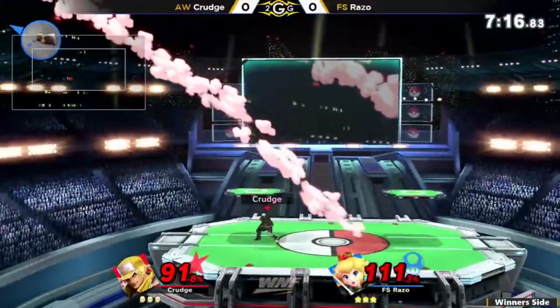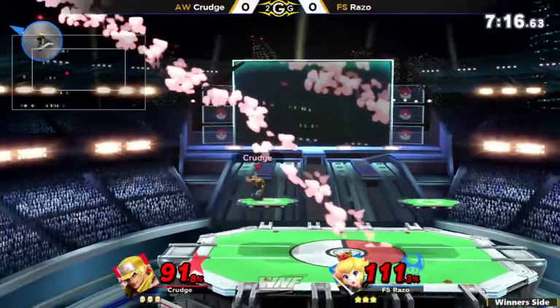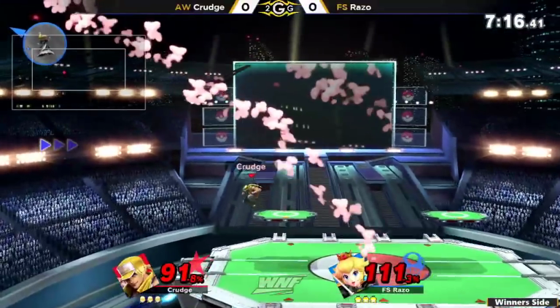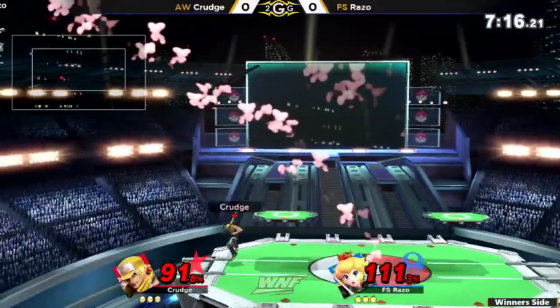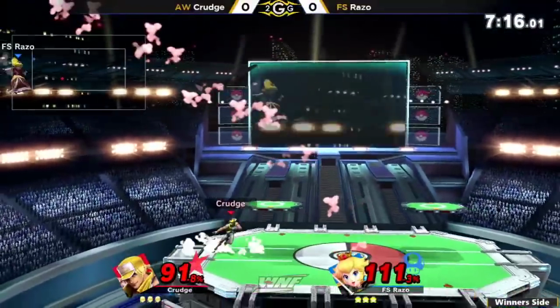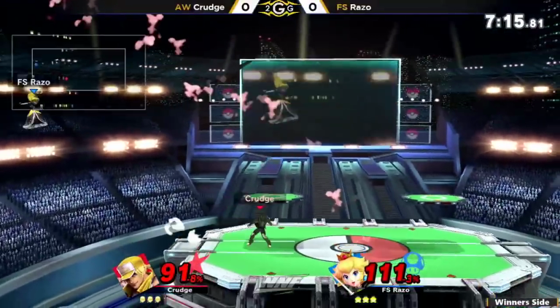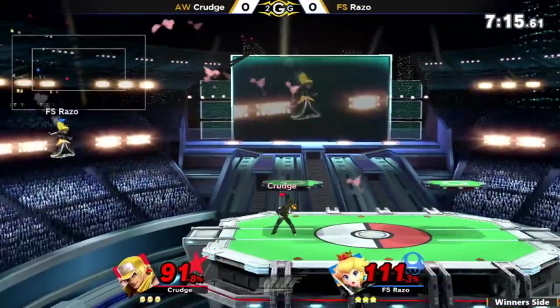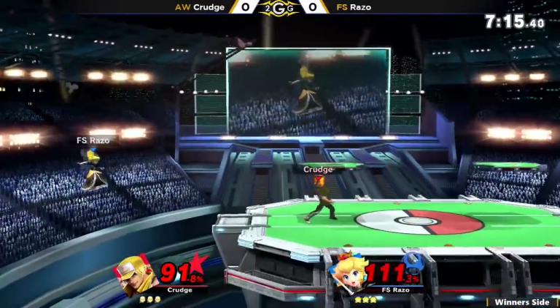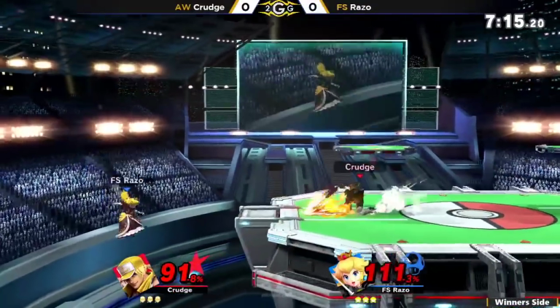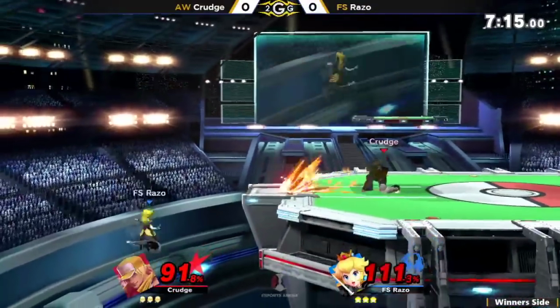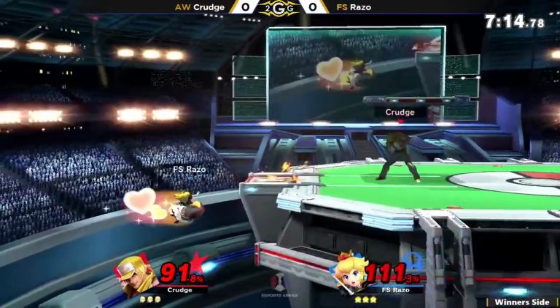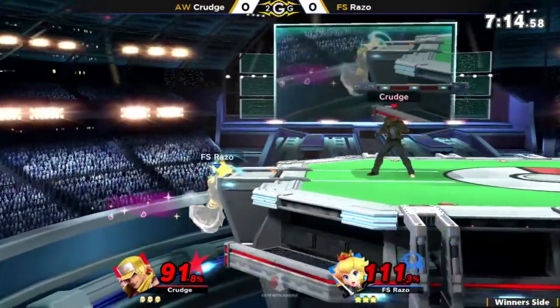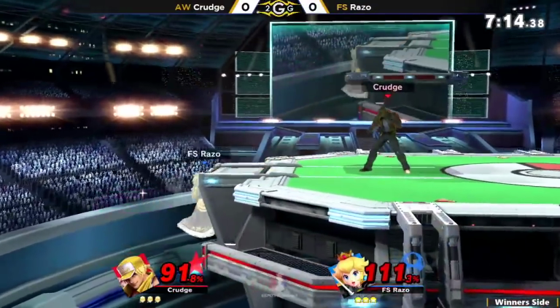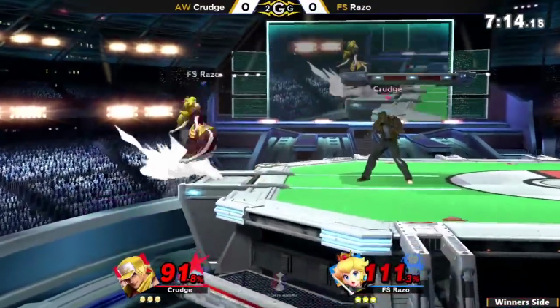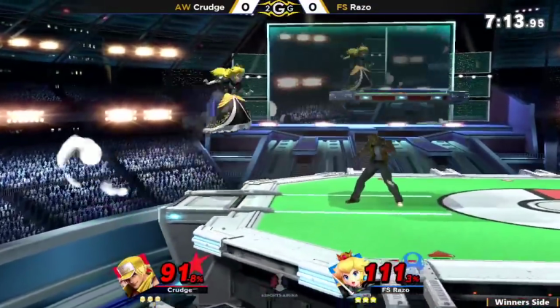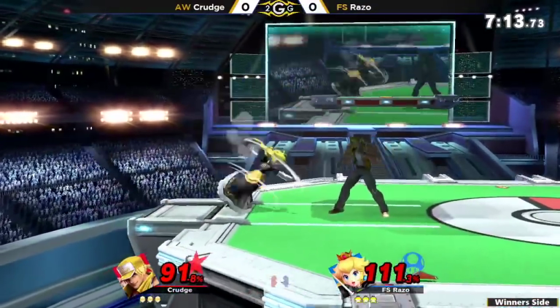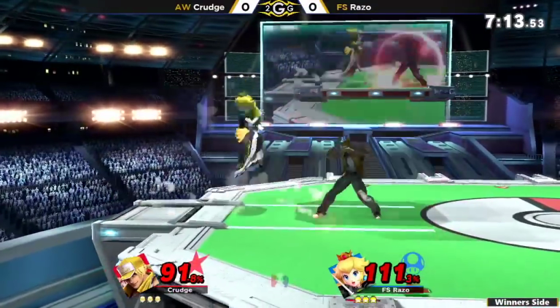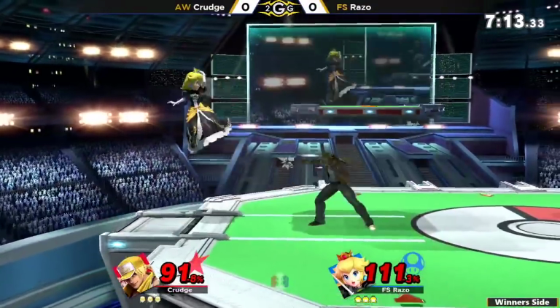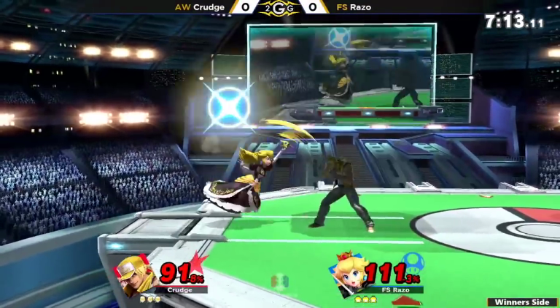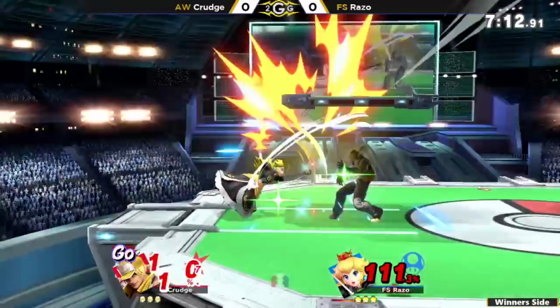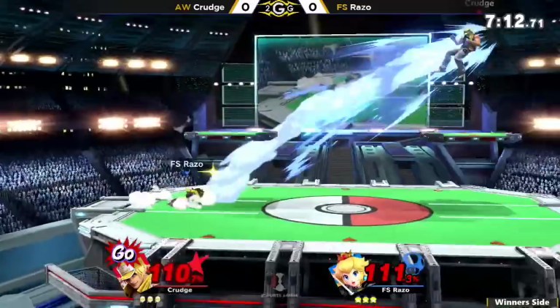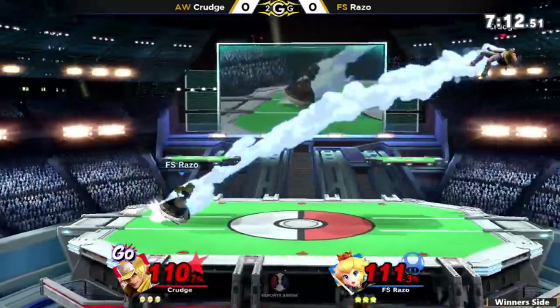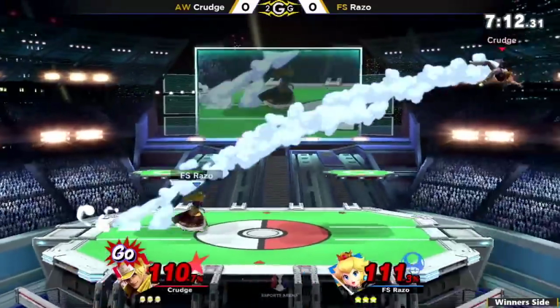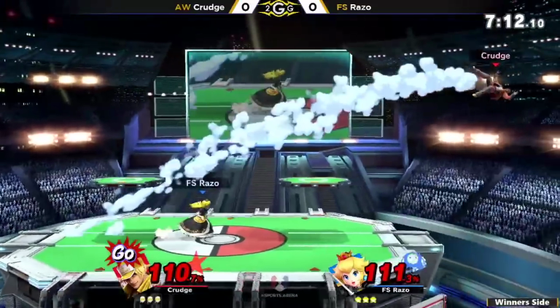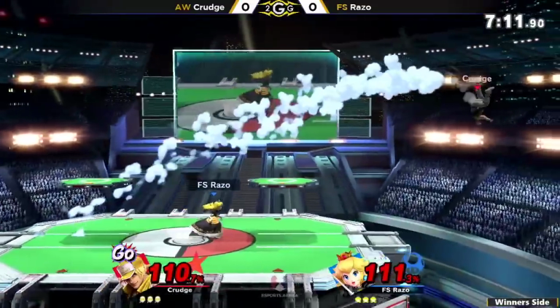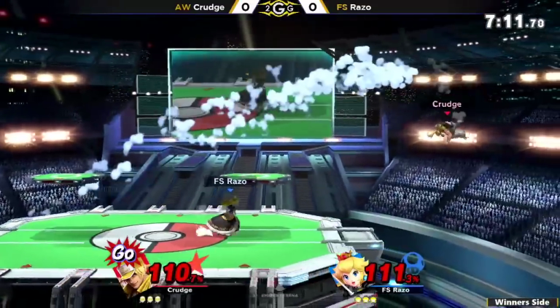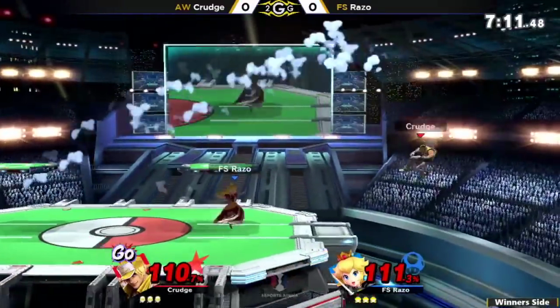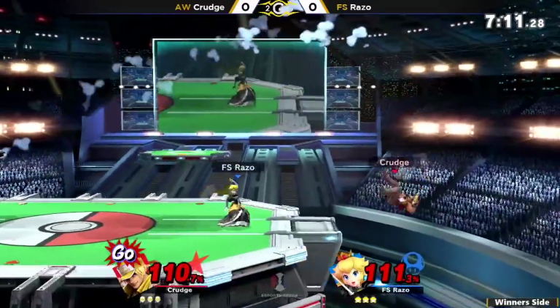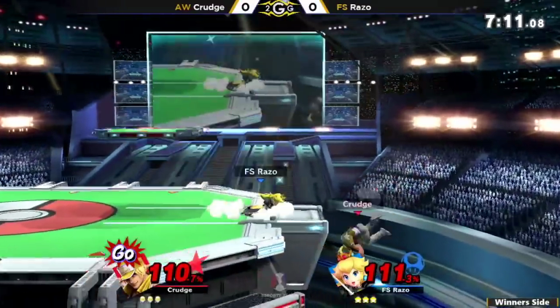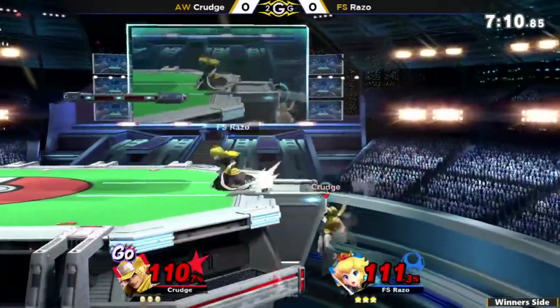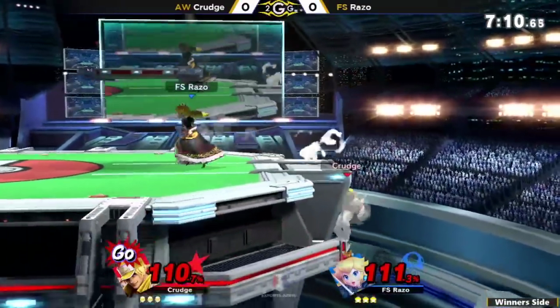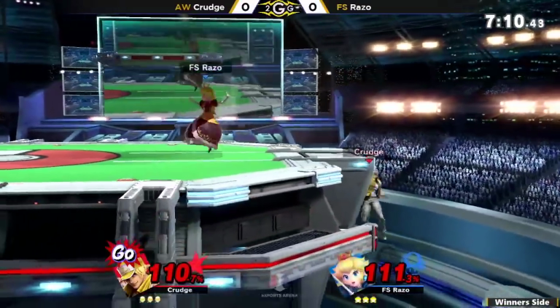Fudge gets that special attack. We were talking about earlier with Zeekly — this character has a frame 3 jab.